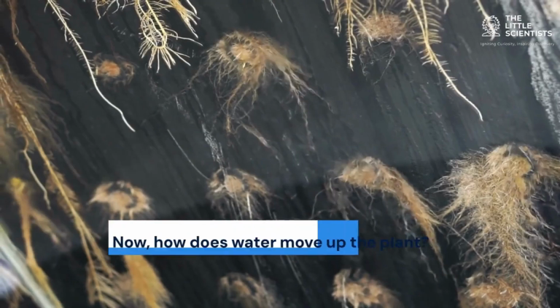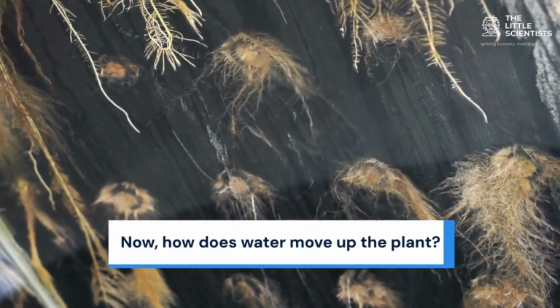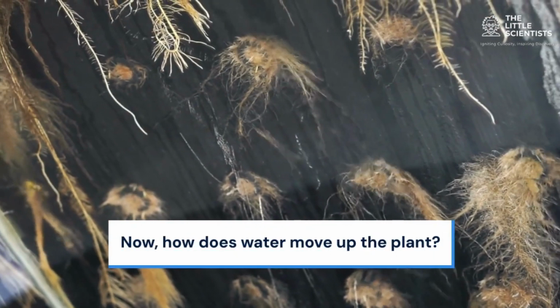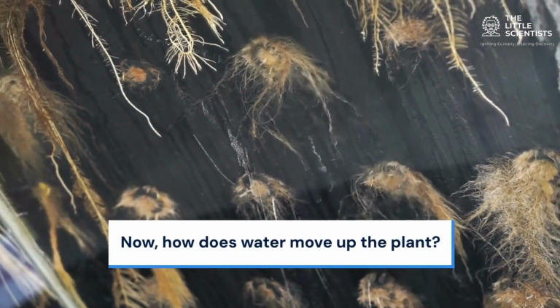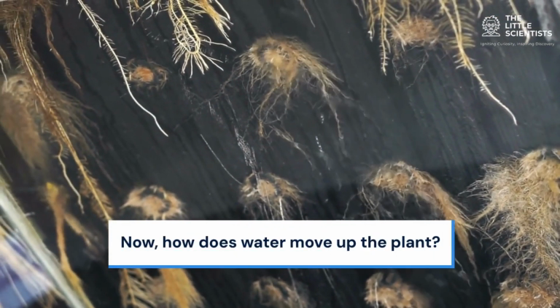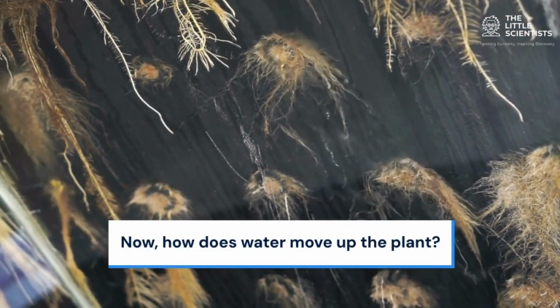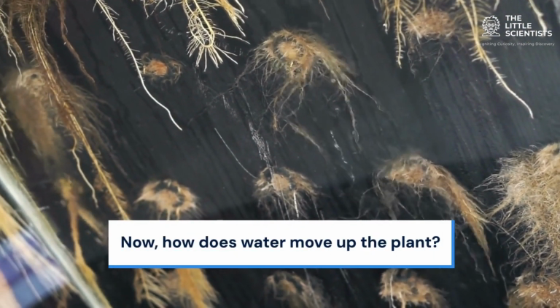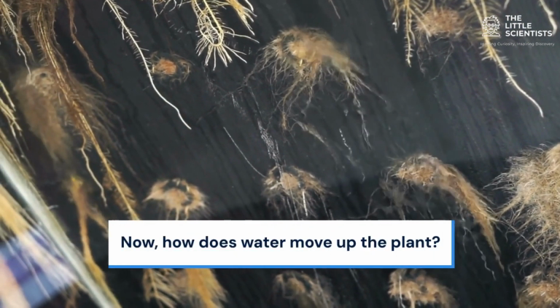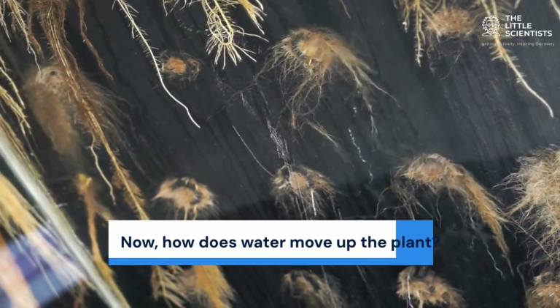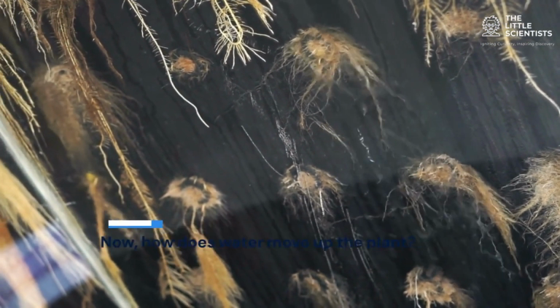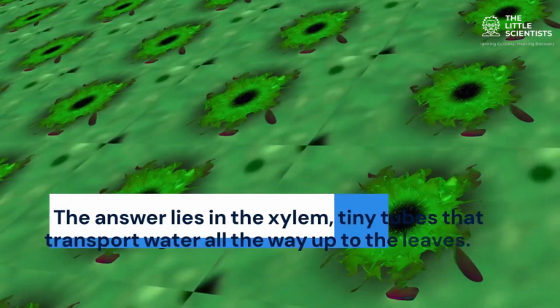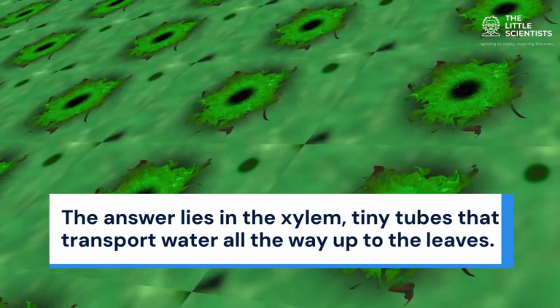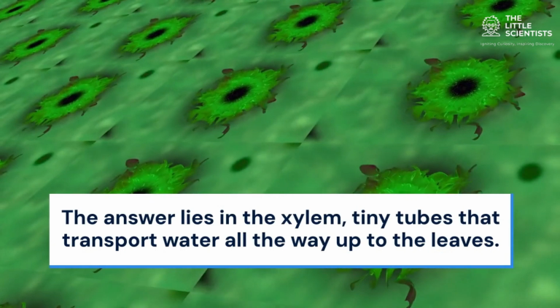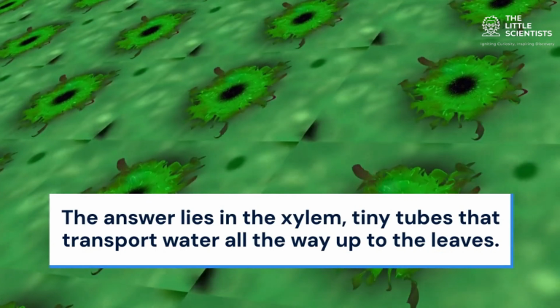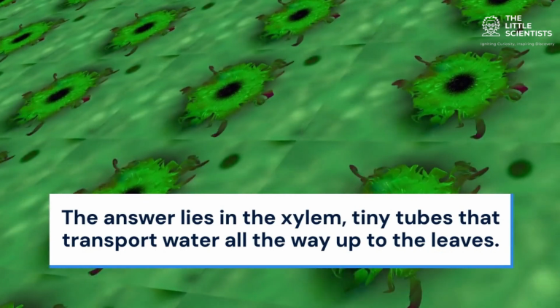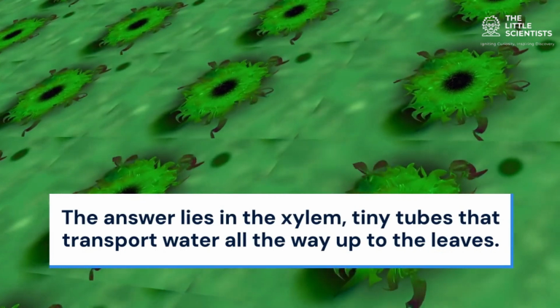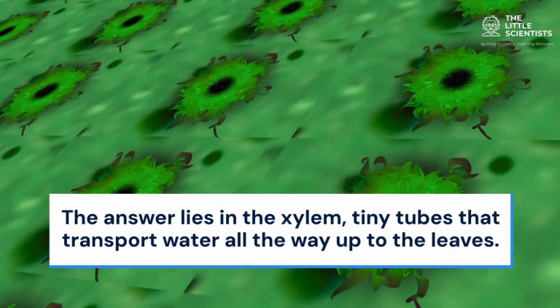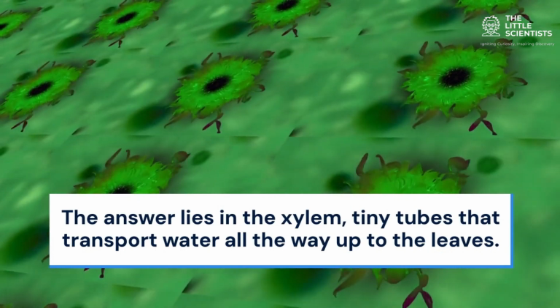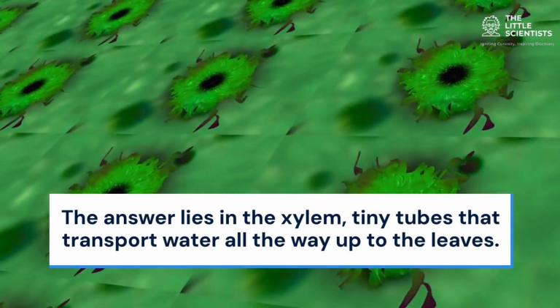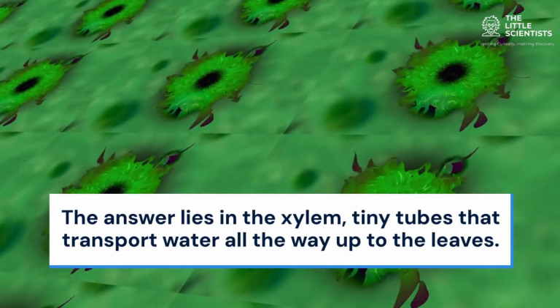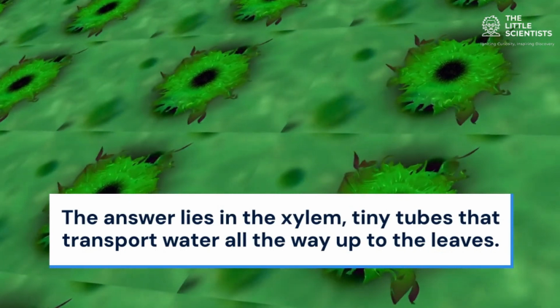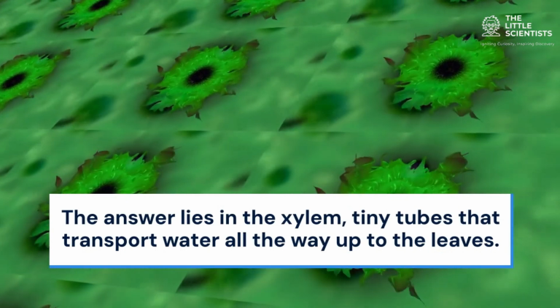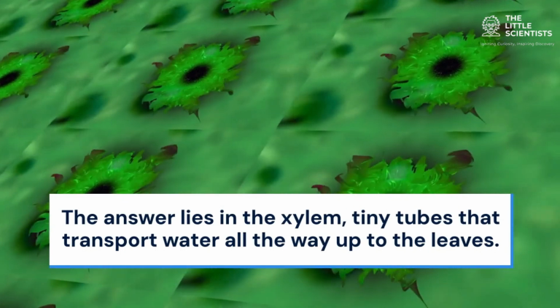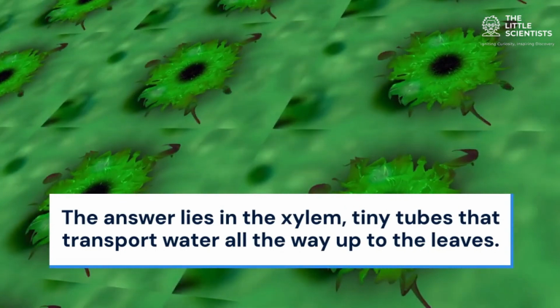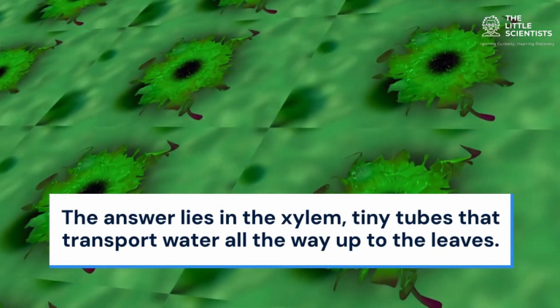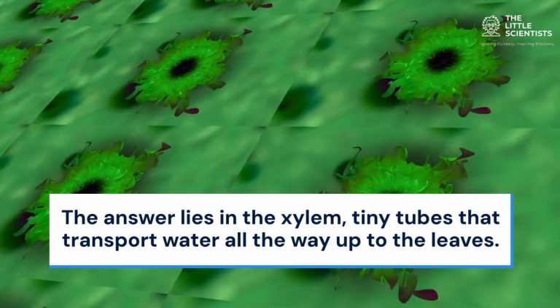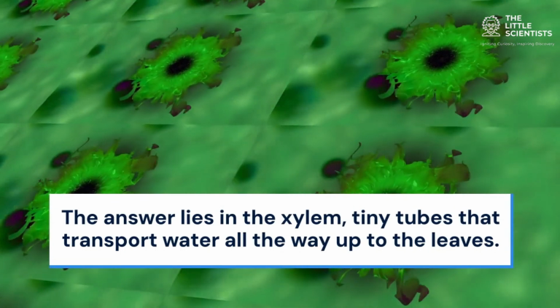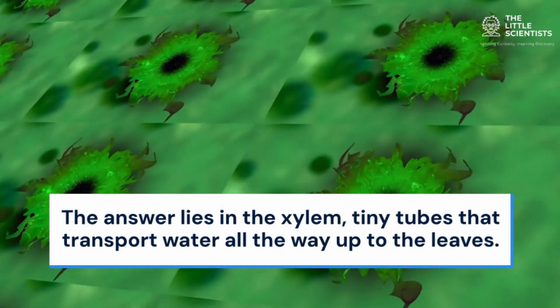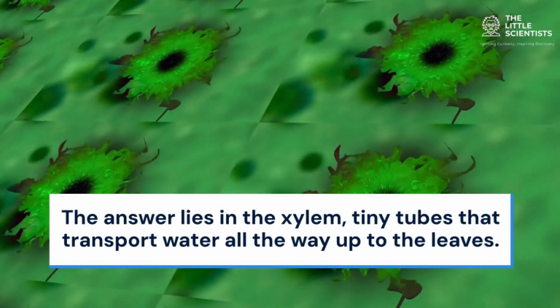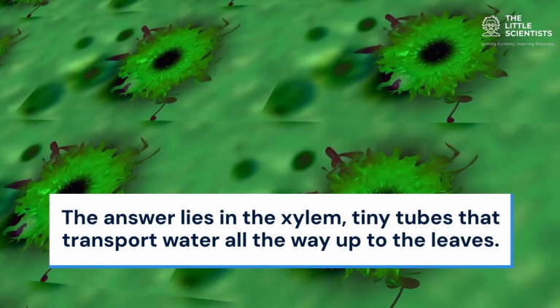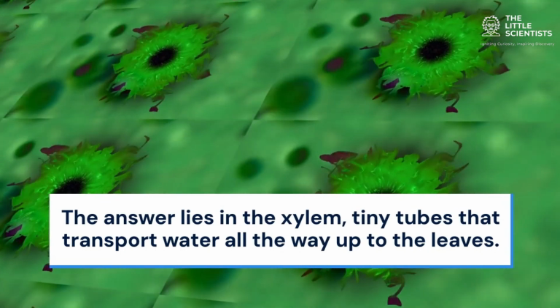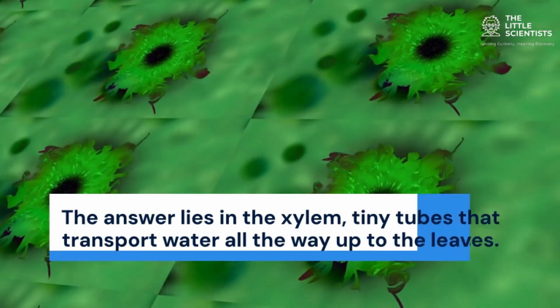Now, how does water move up the plant? The answer lies in the xylem, tiny tubes that transport water all the way up to the leaves.